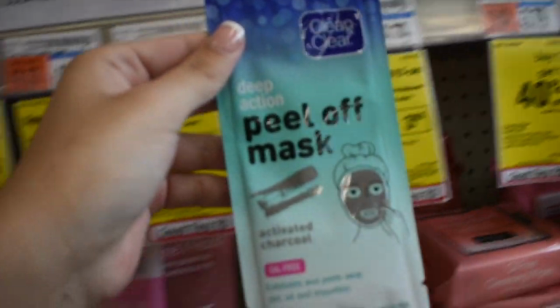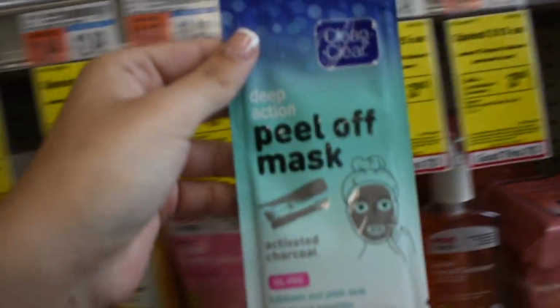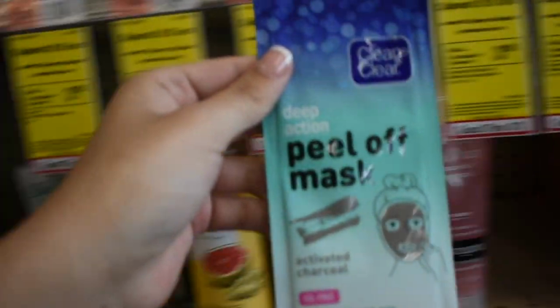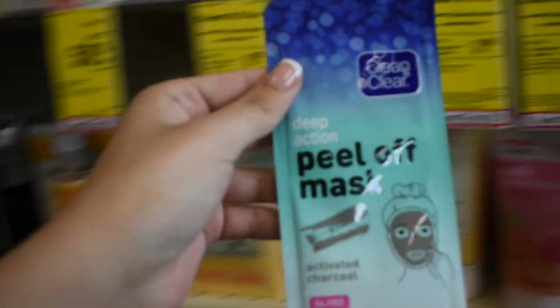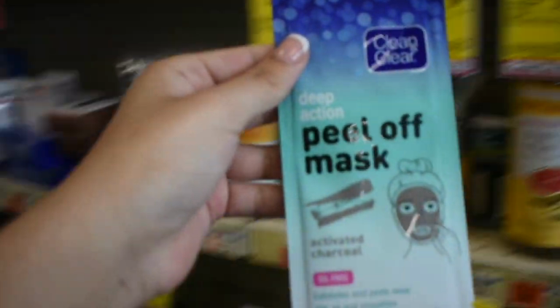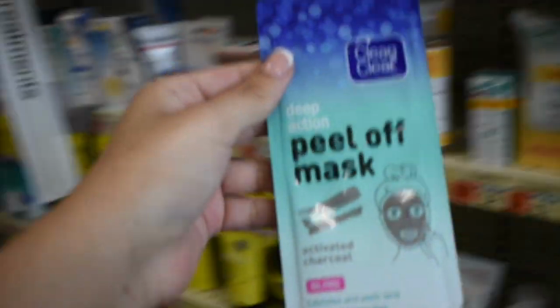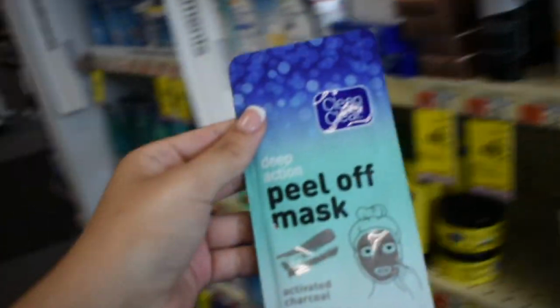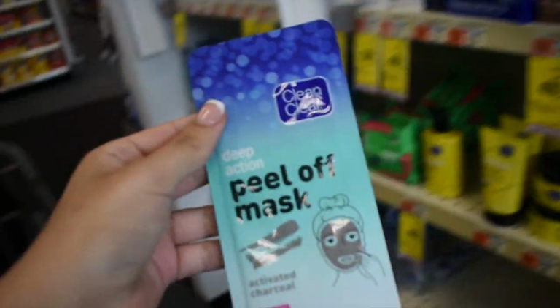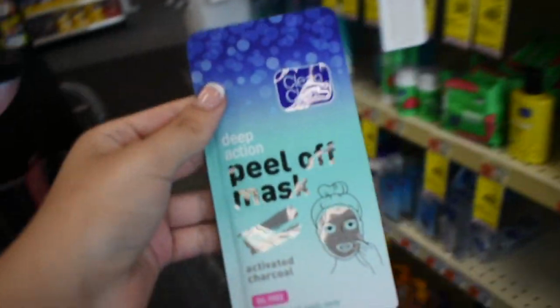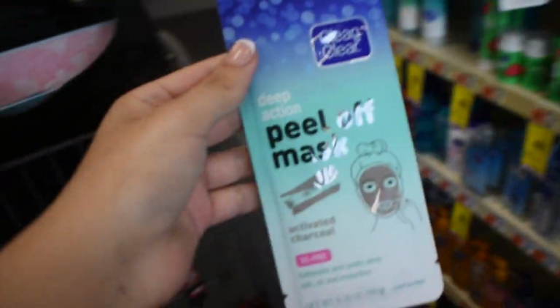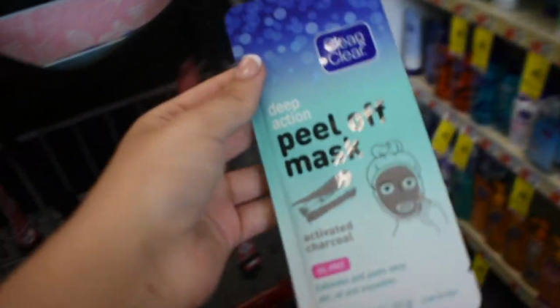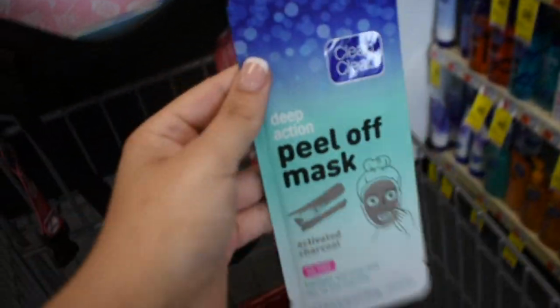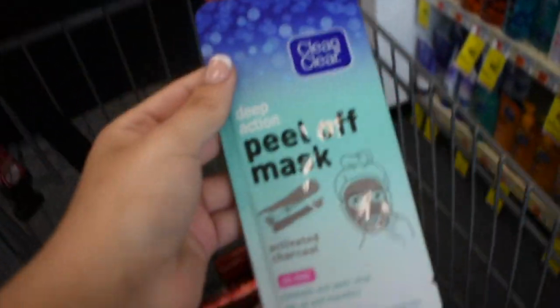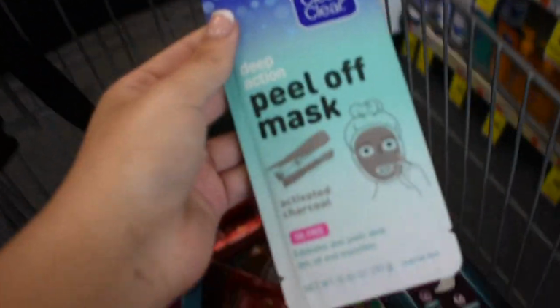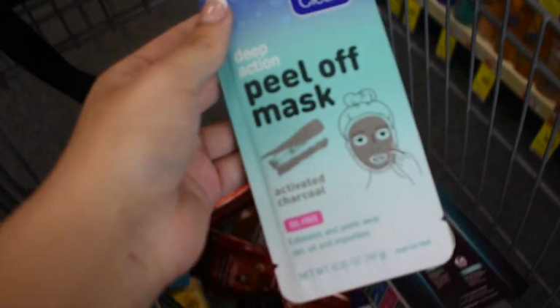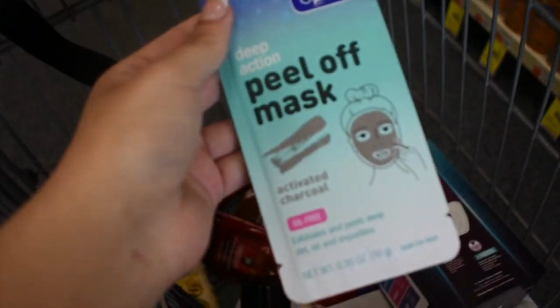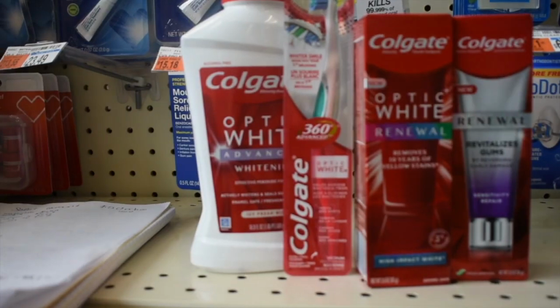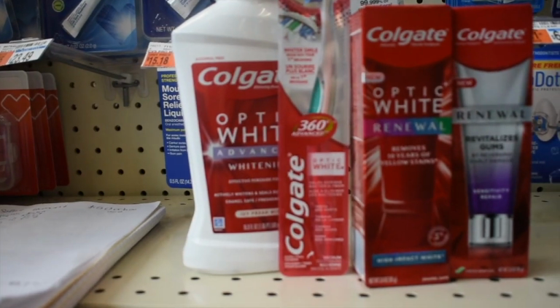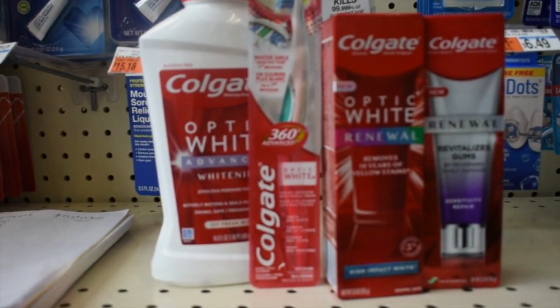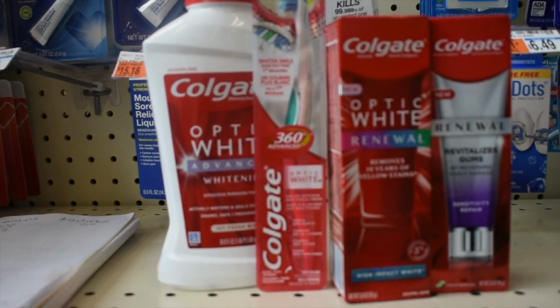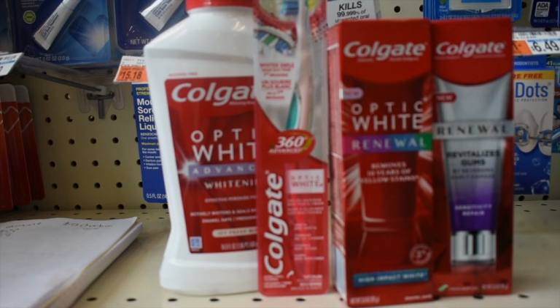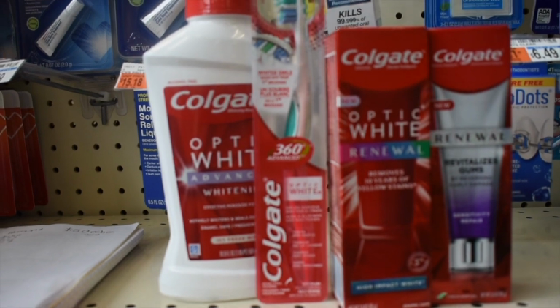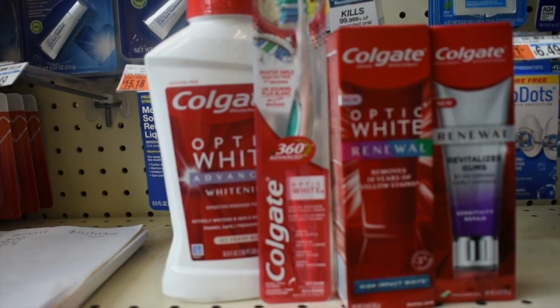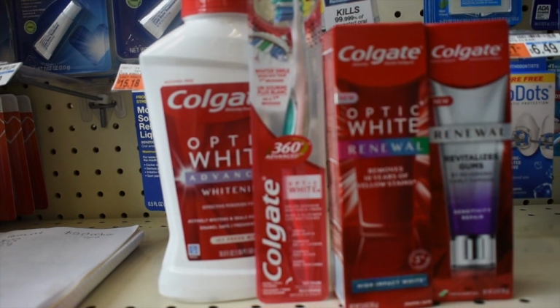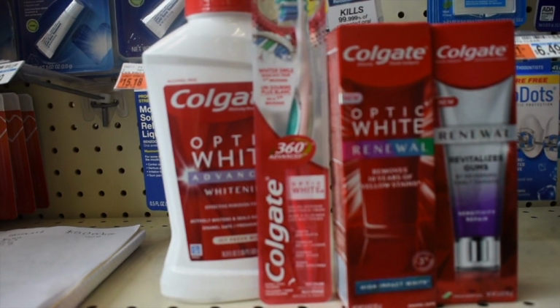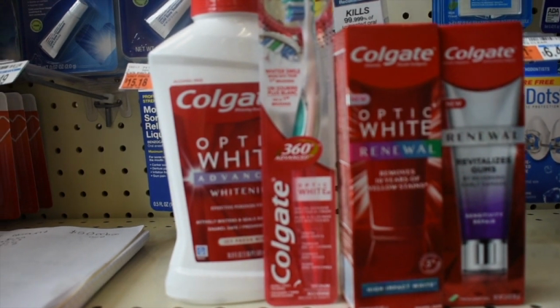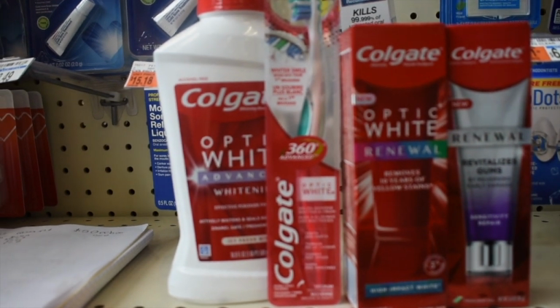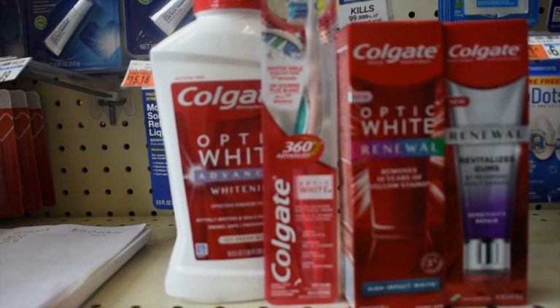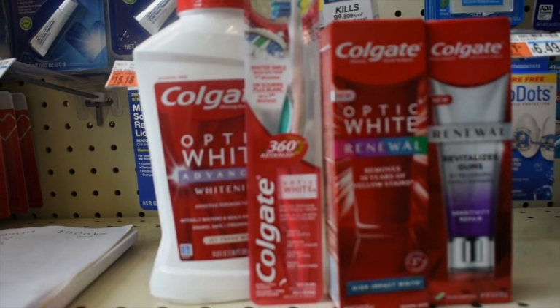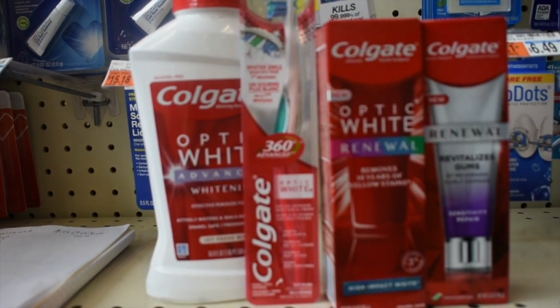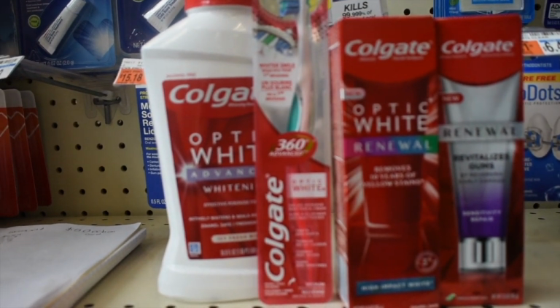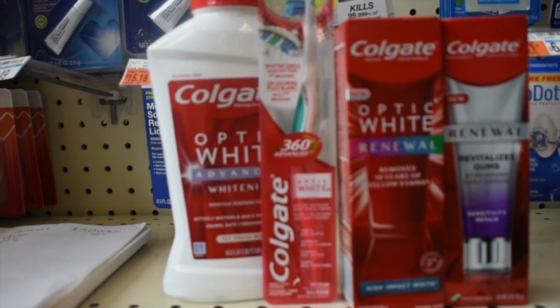This peel-off mask is priced at $3.79. I have a three dollar Zevia coupon making it just 79 cents — a great filler item.